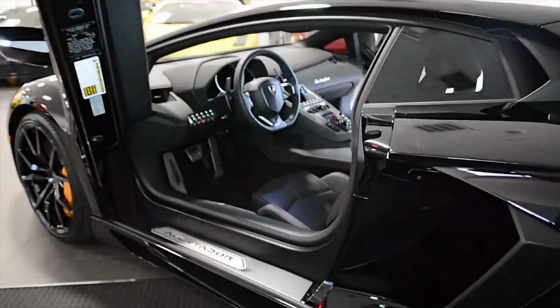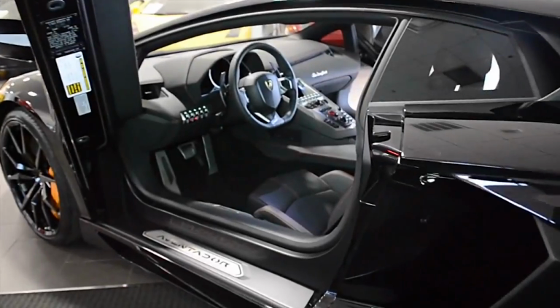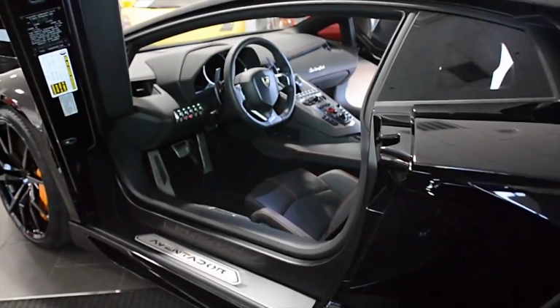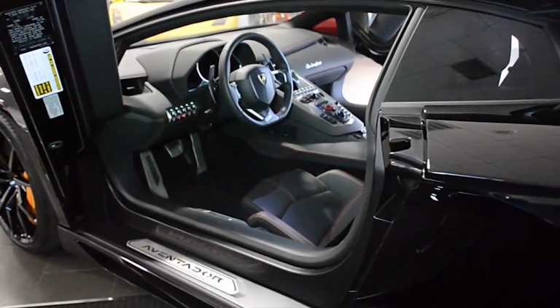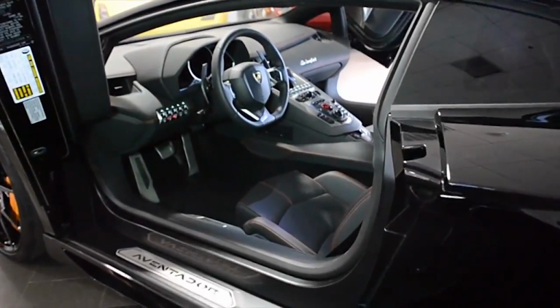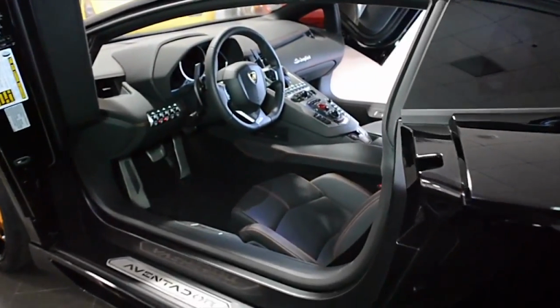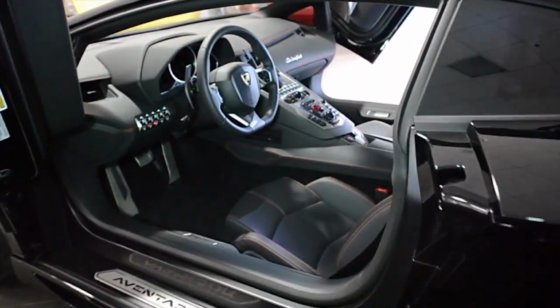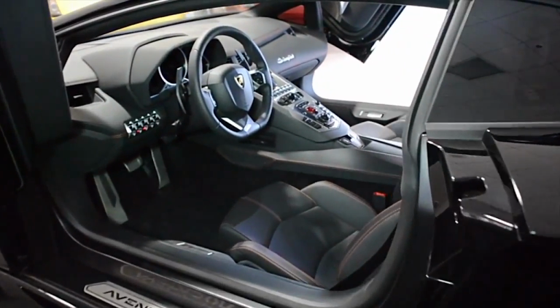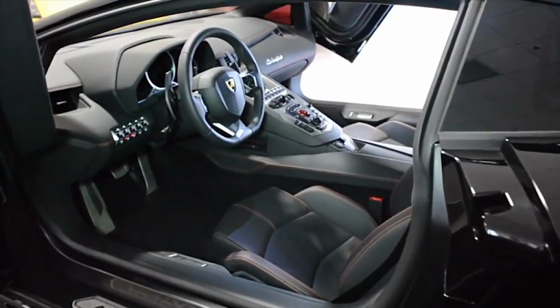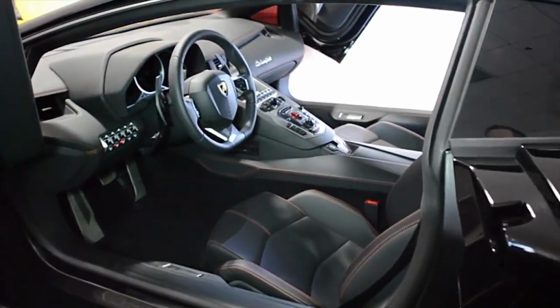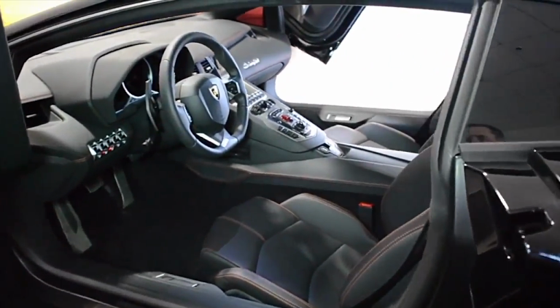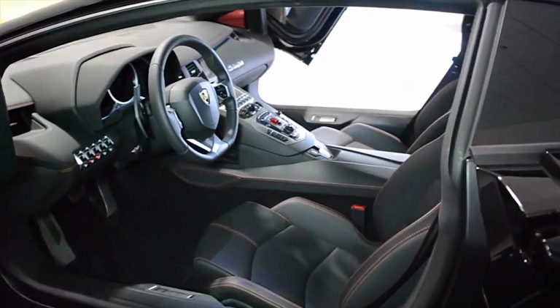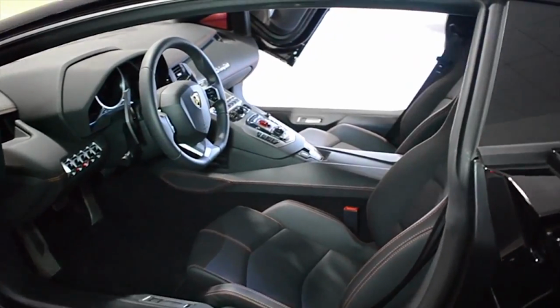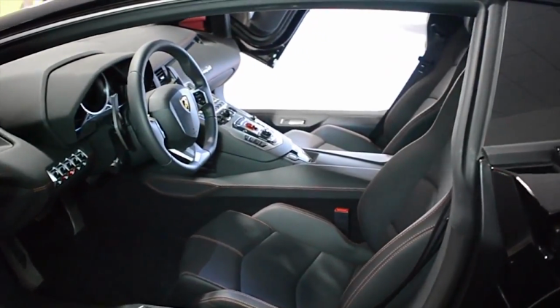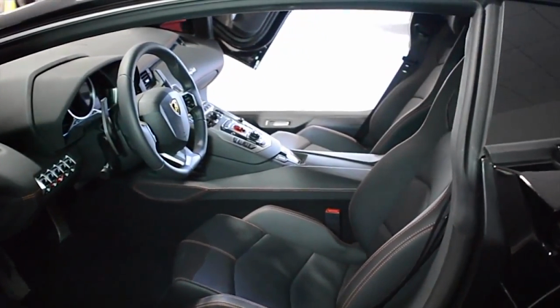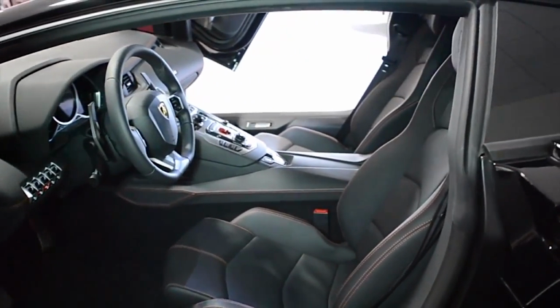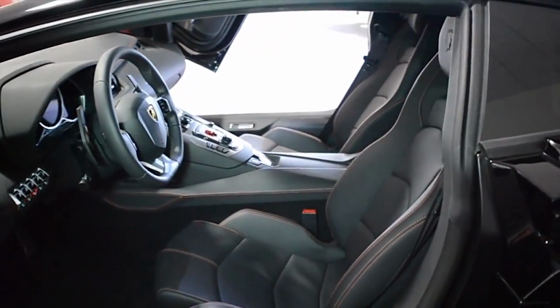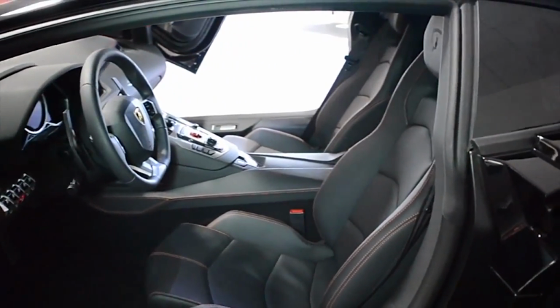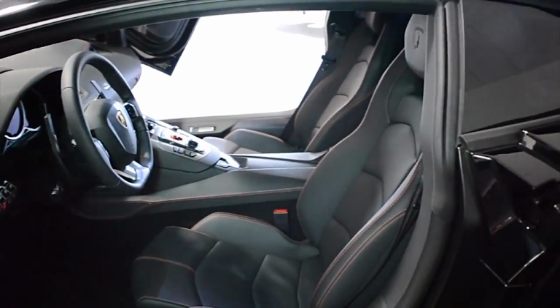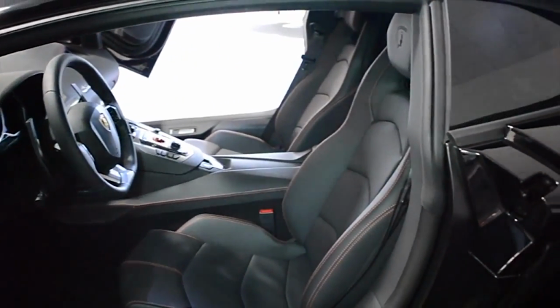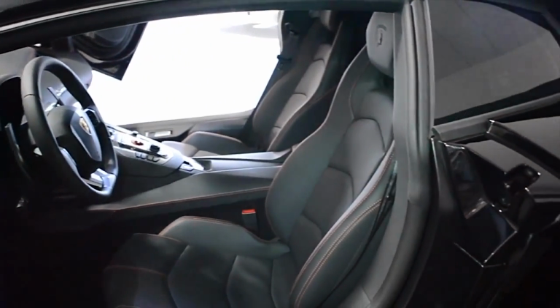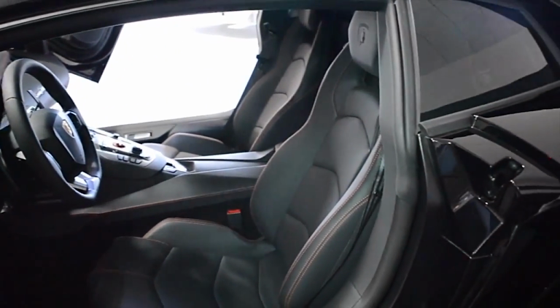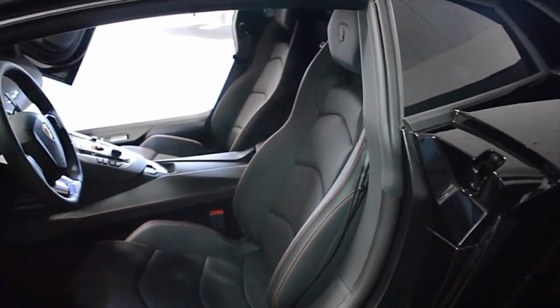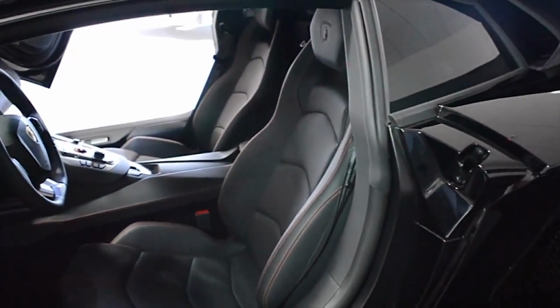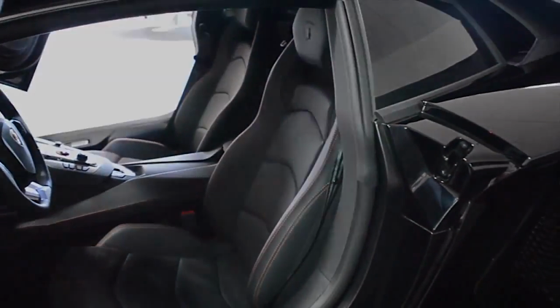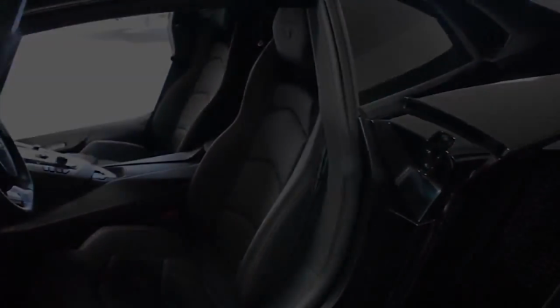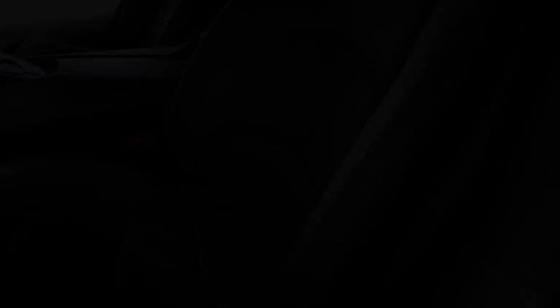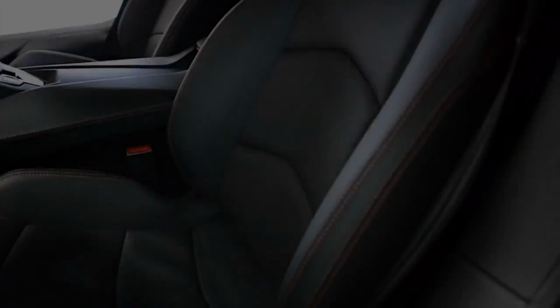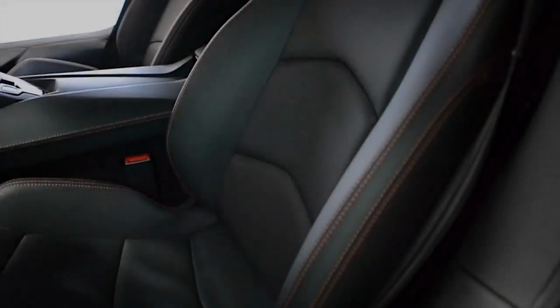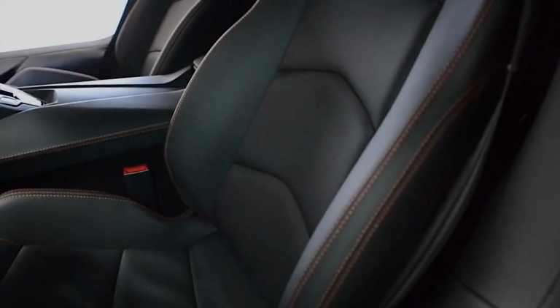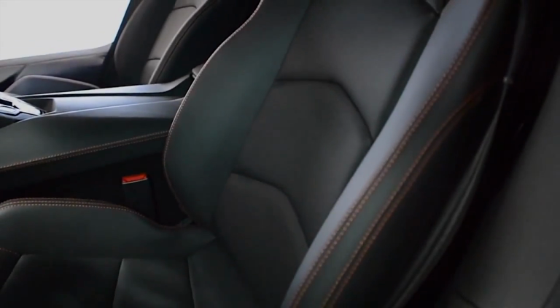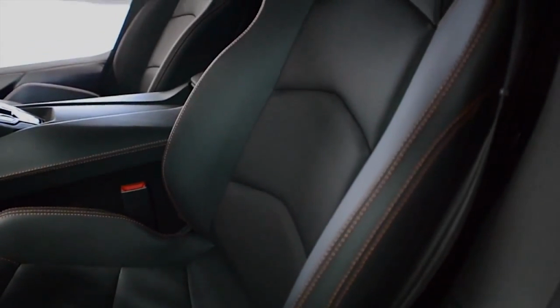This car is finished in a beautiful Nero Aldebaran exterior color, and Nero Day full-leather interior with red contrast stitching throughout.